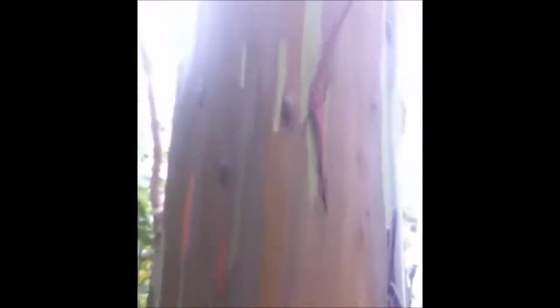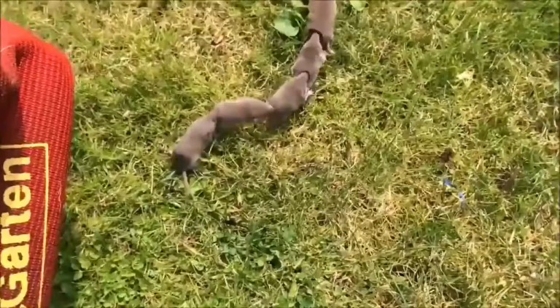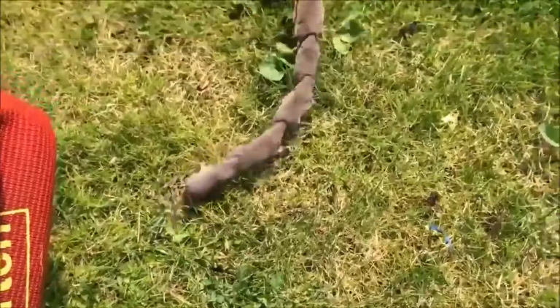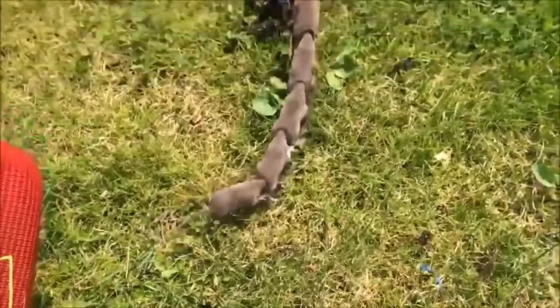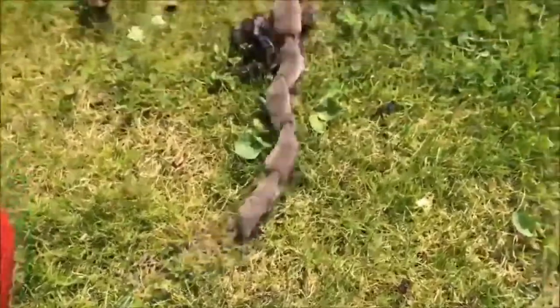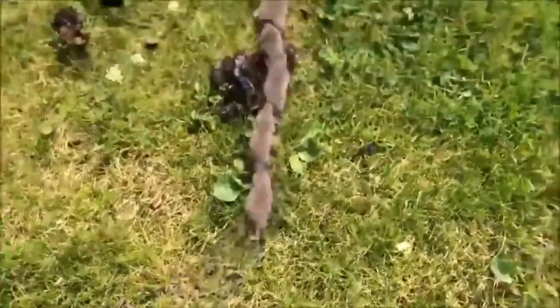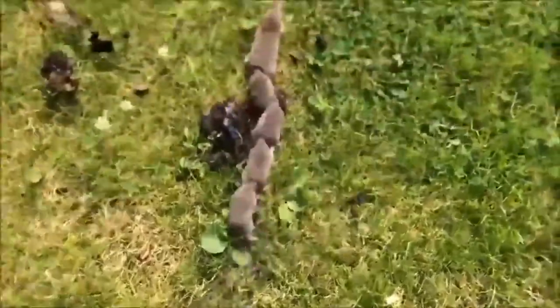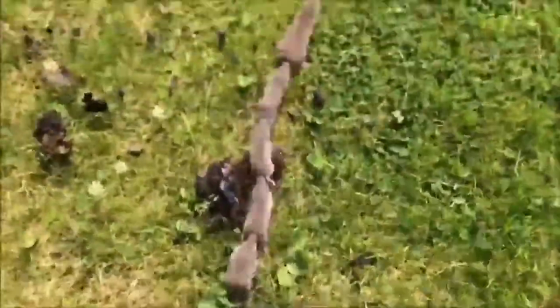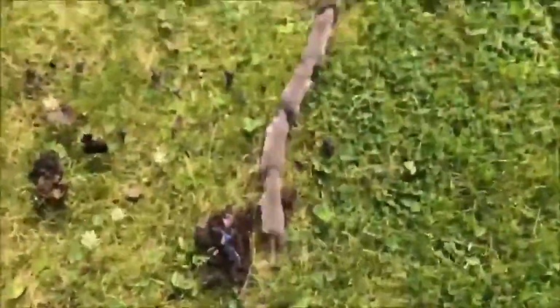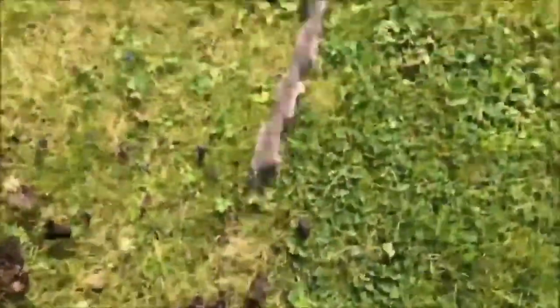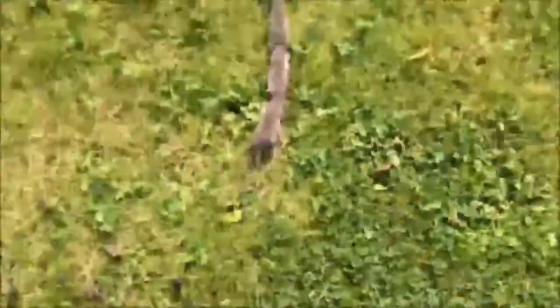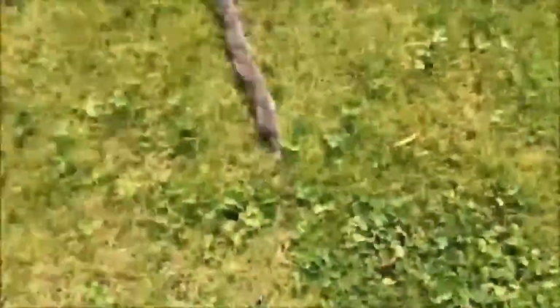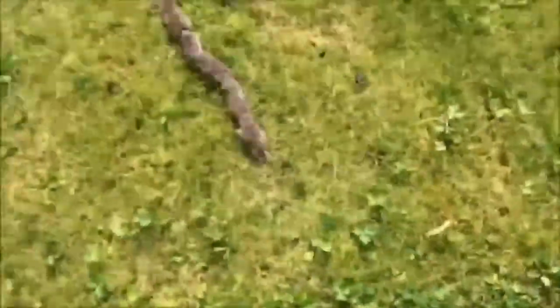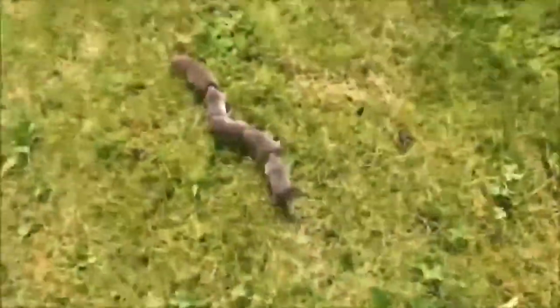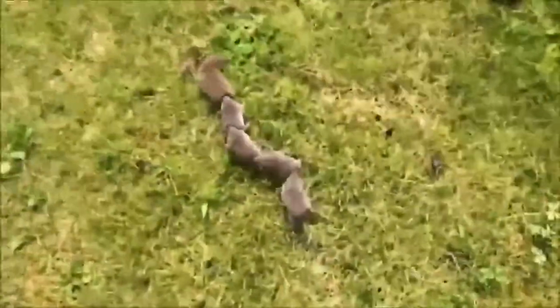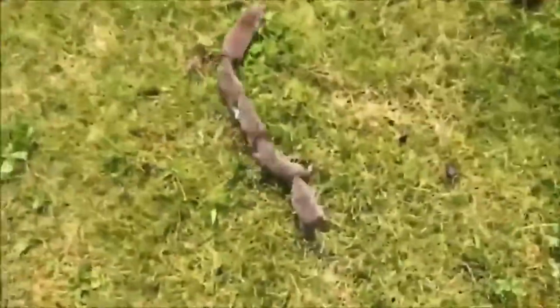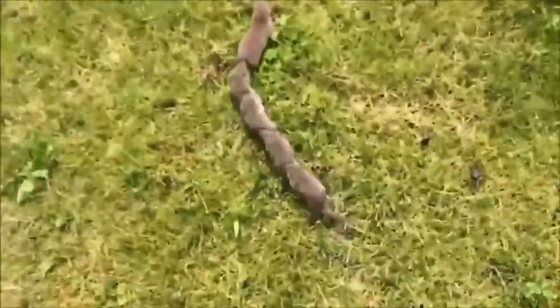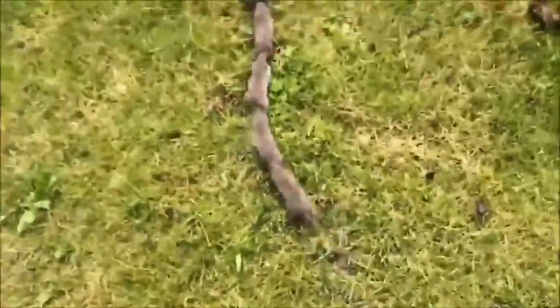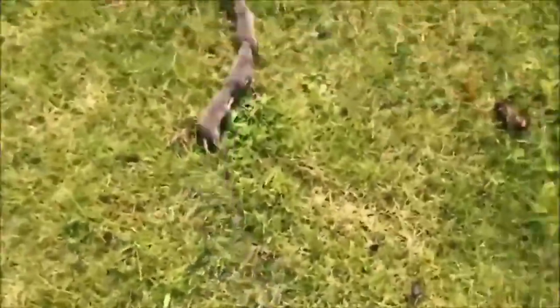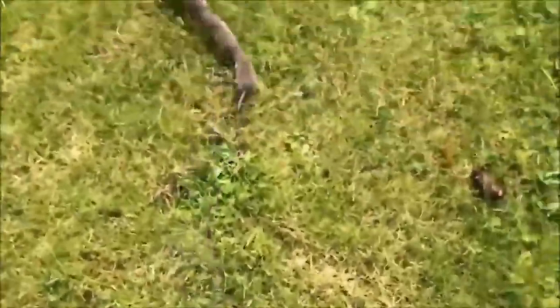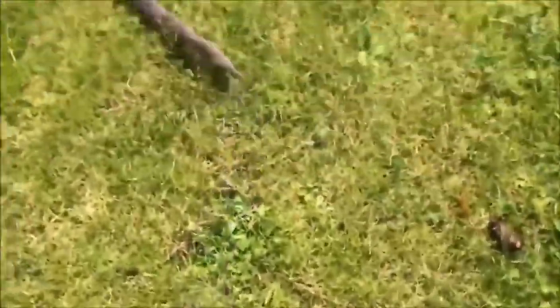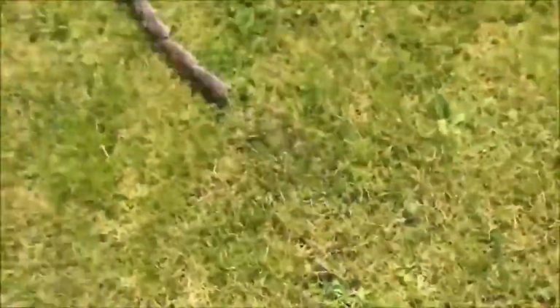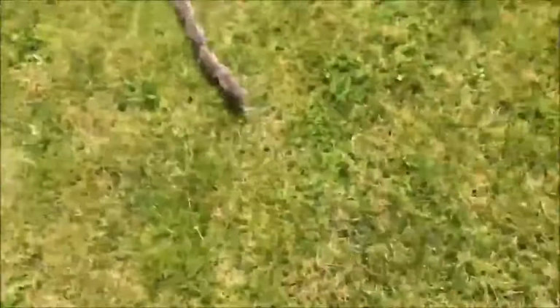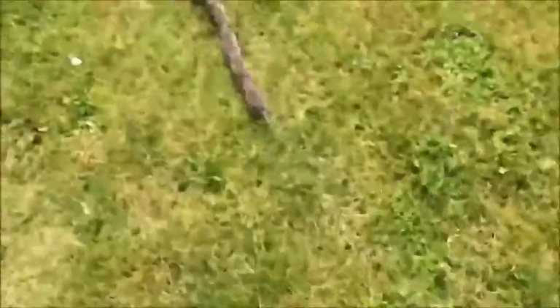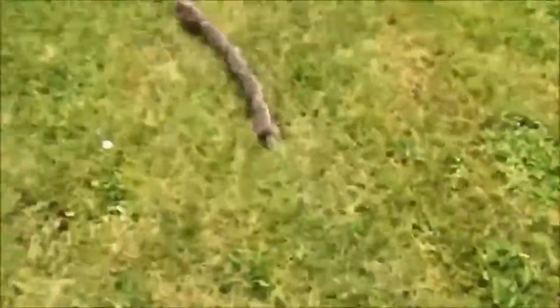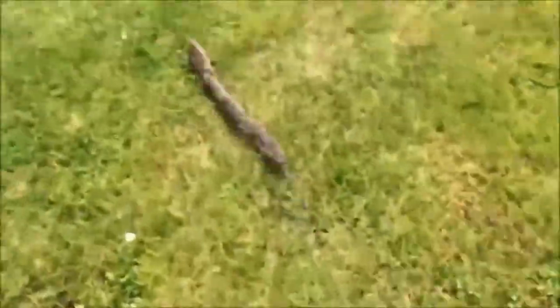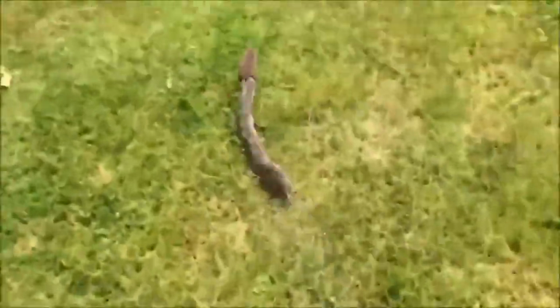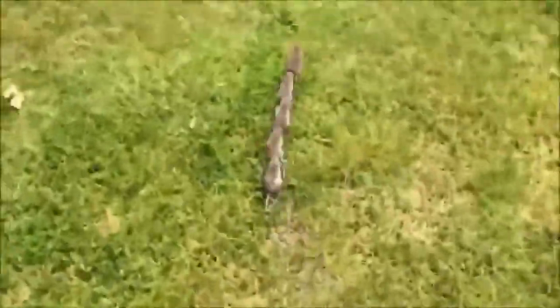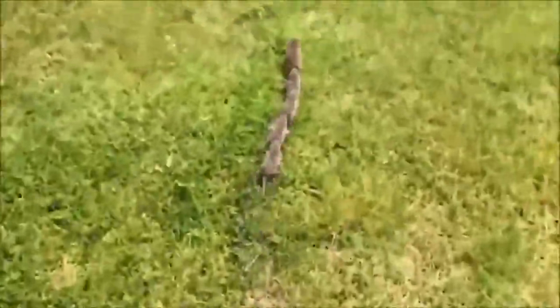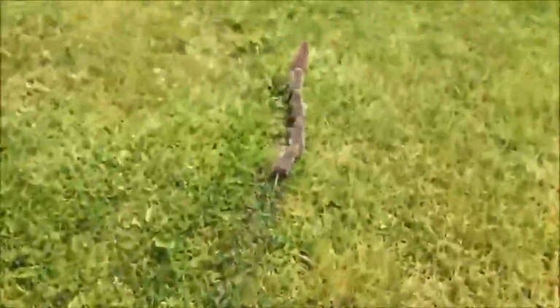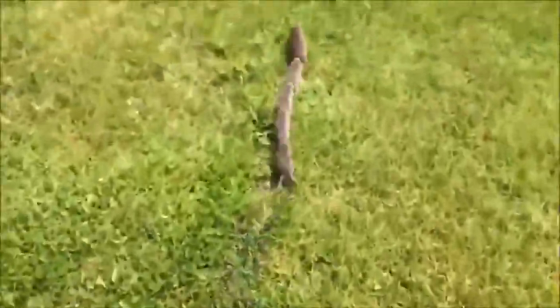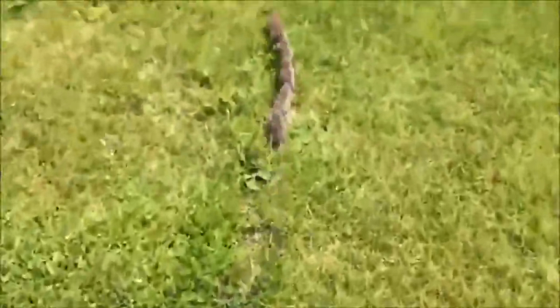So what you got going on here are a bunch of little baby shrews biting each other's butts so they don't lose track of mom.